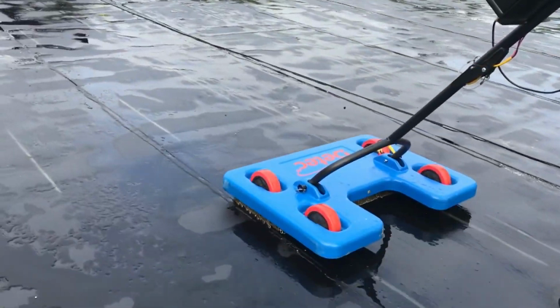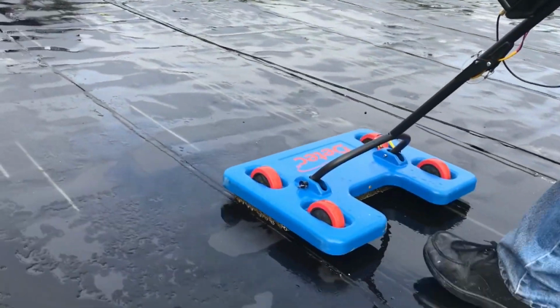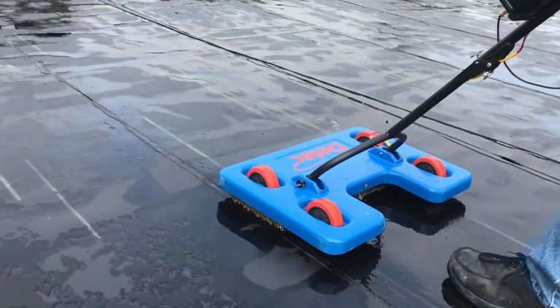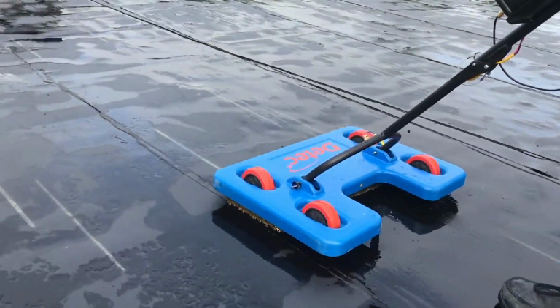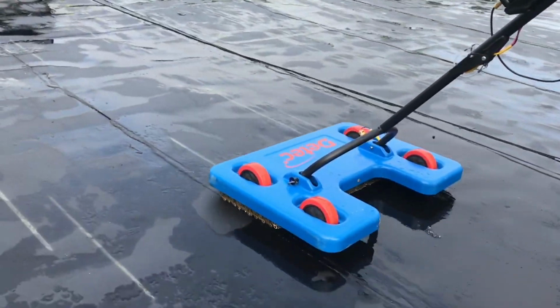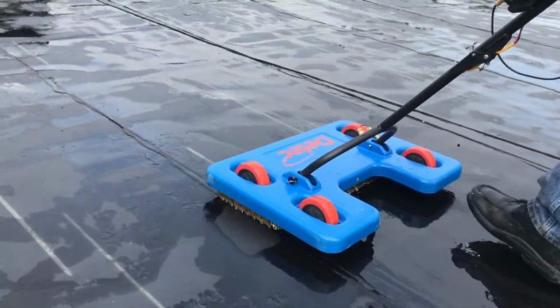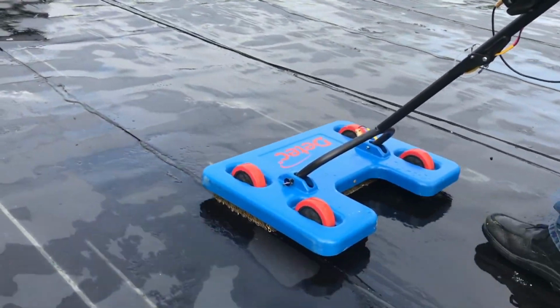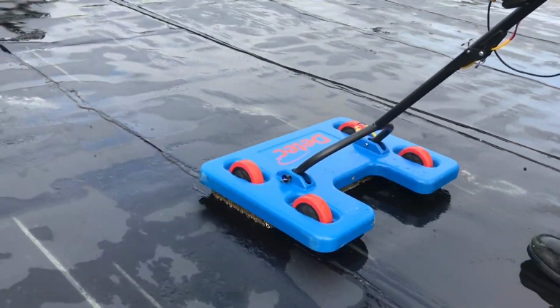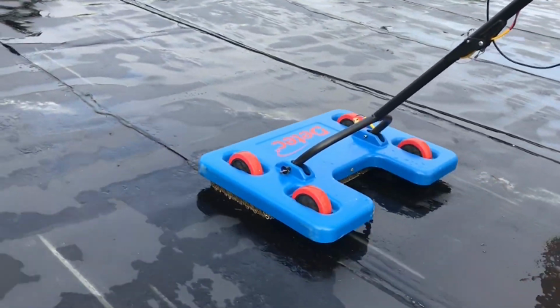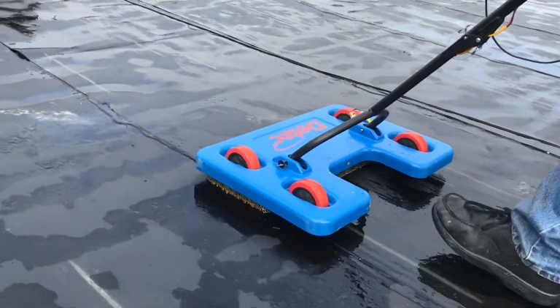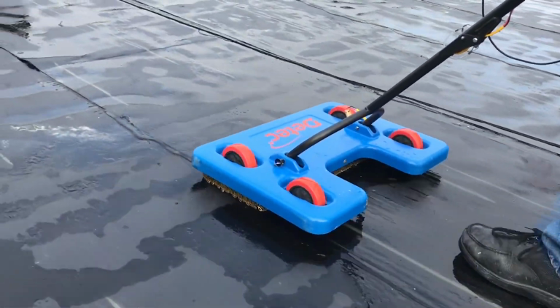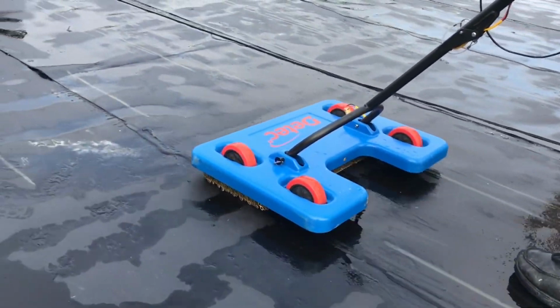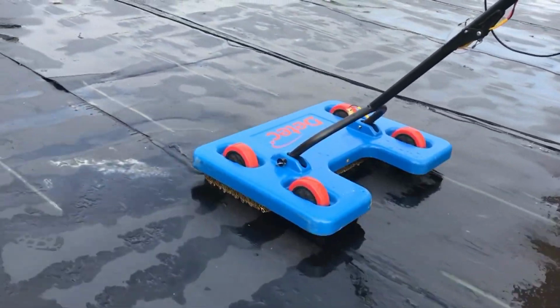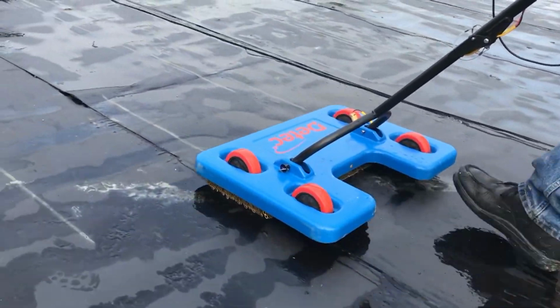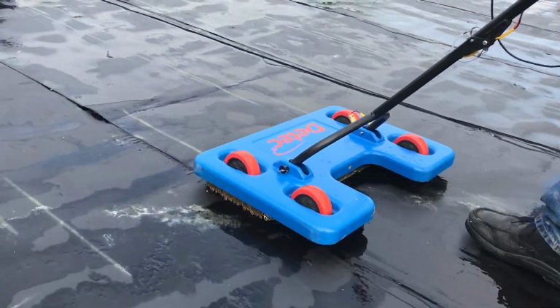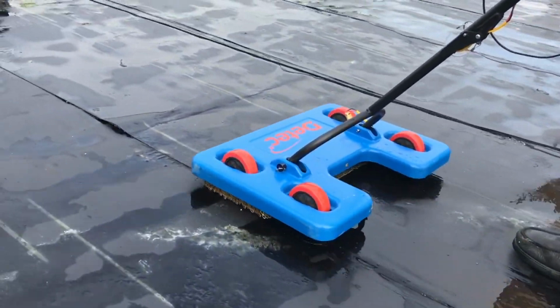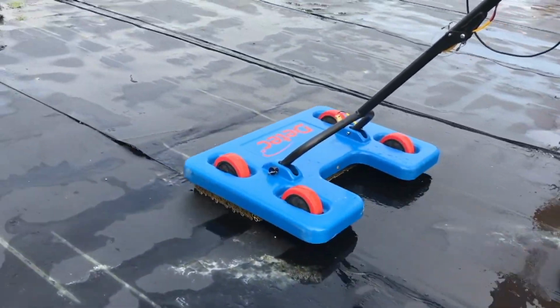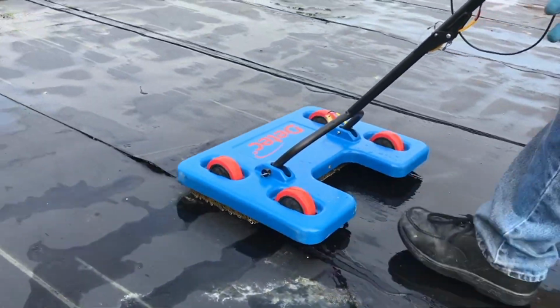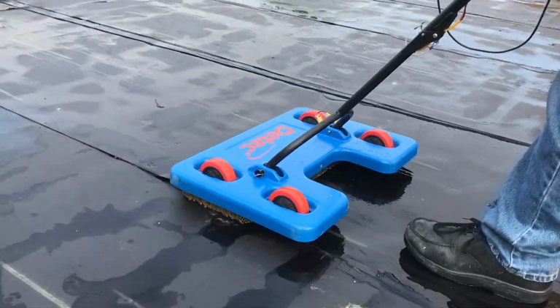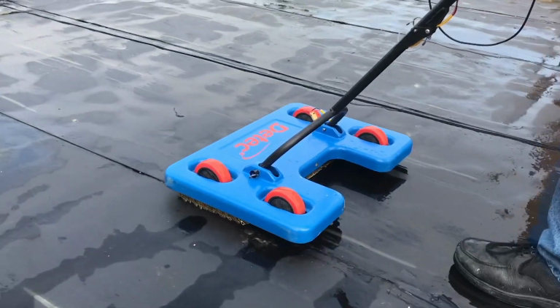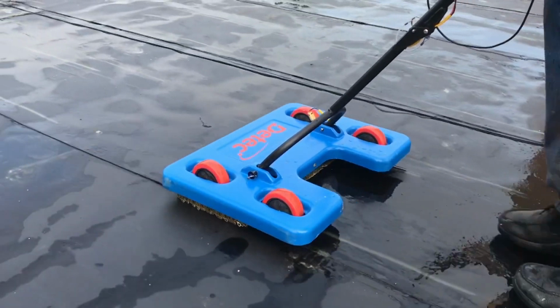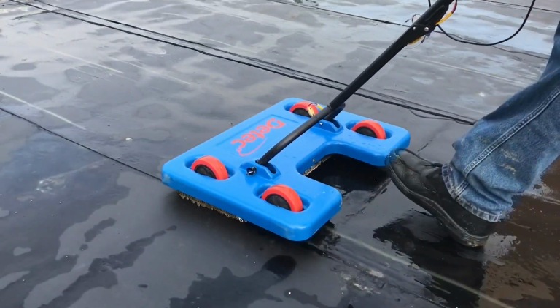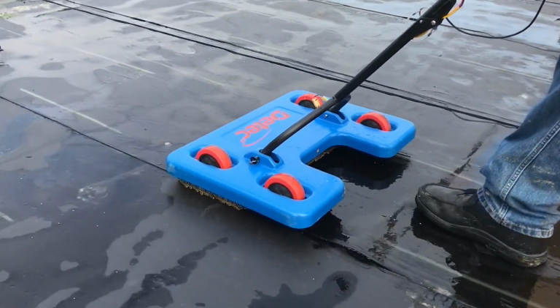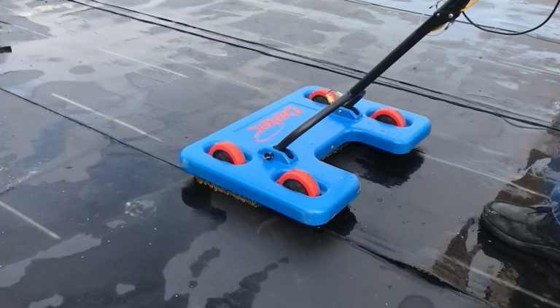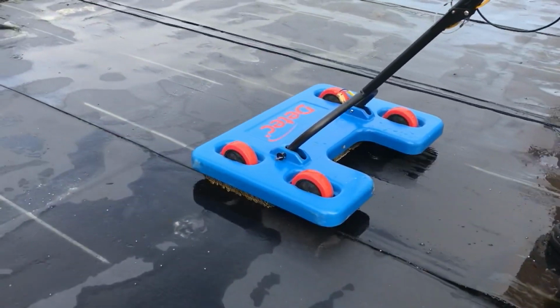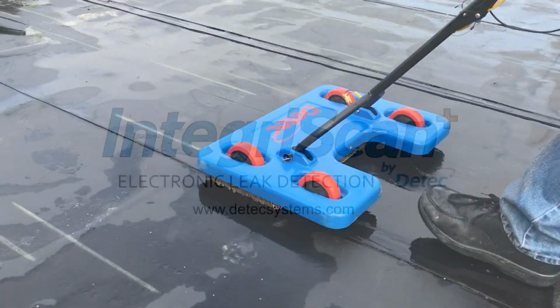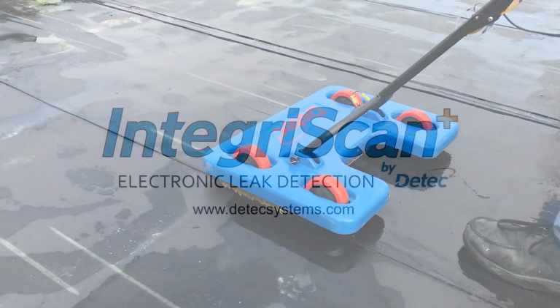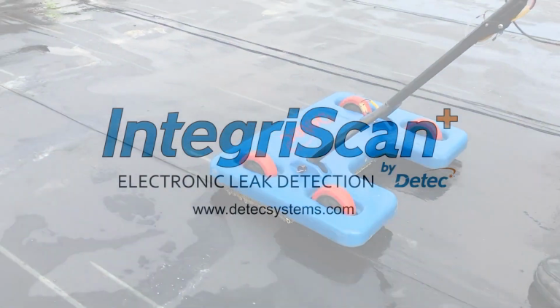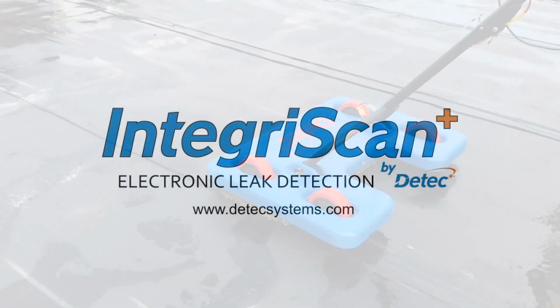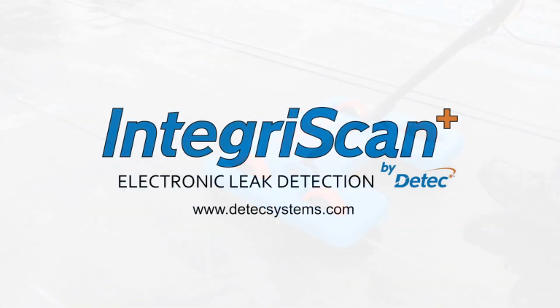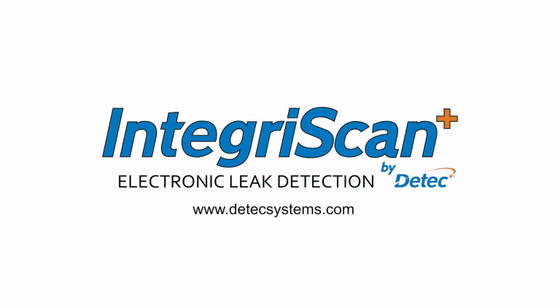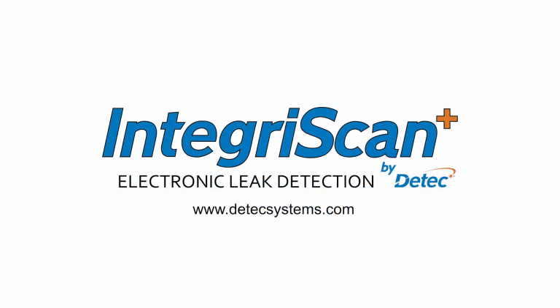Thank you for choosing DTEK systems for your site testing. We look forward to working with you.